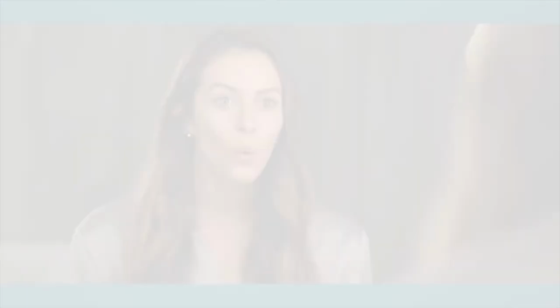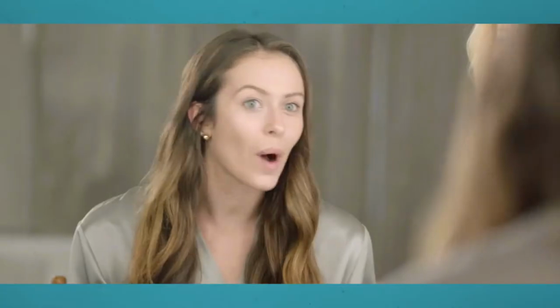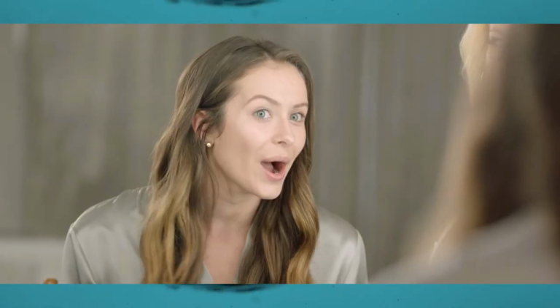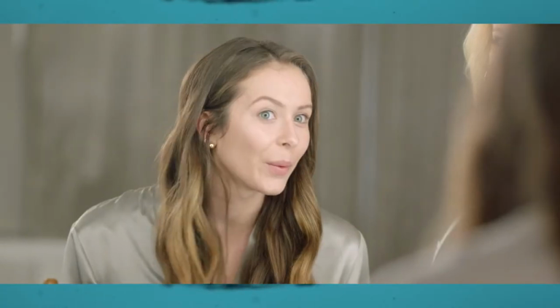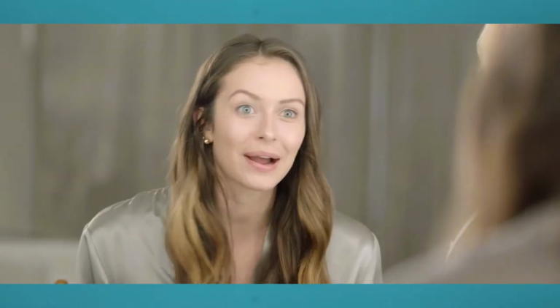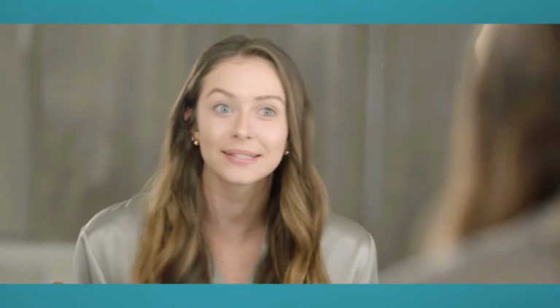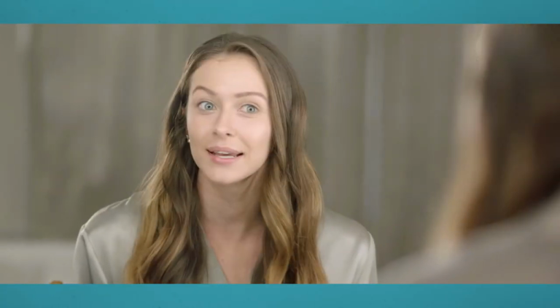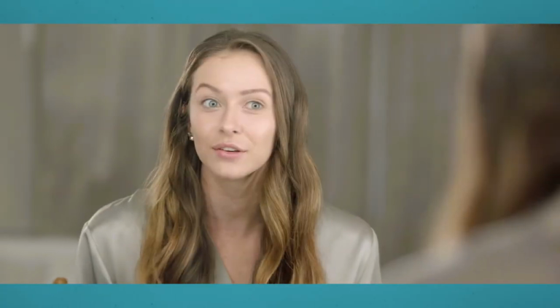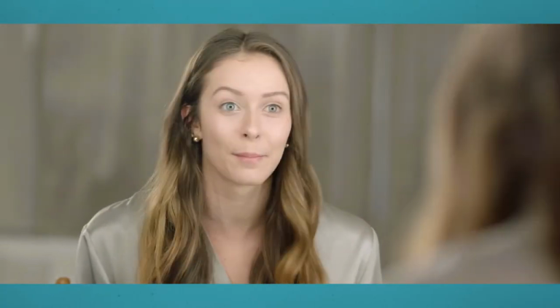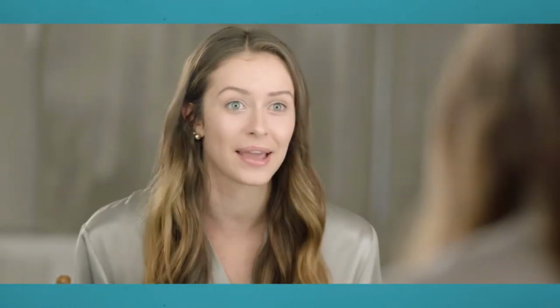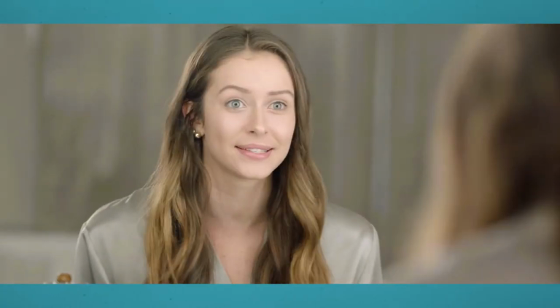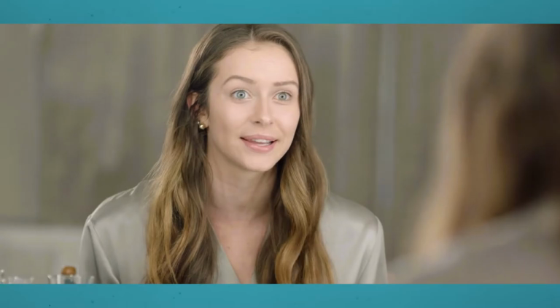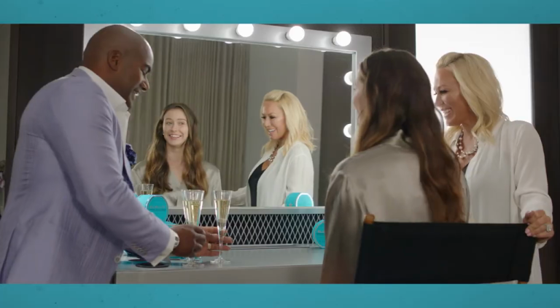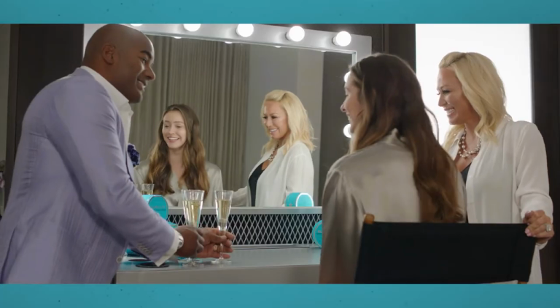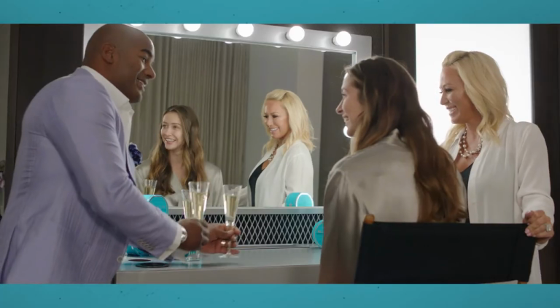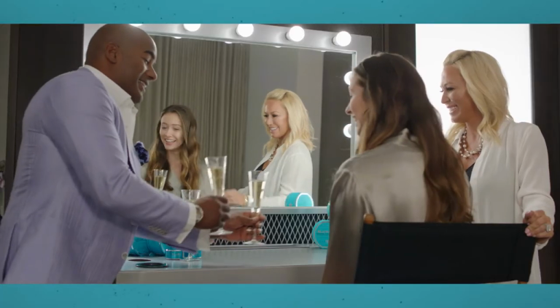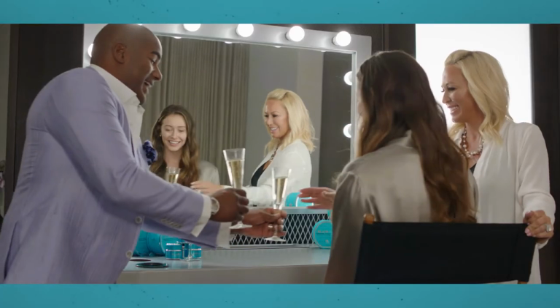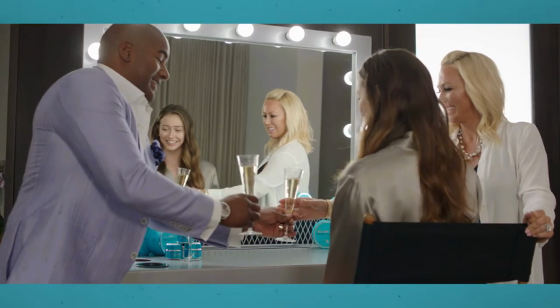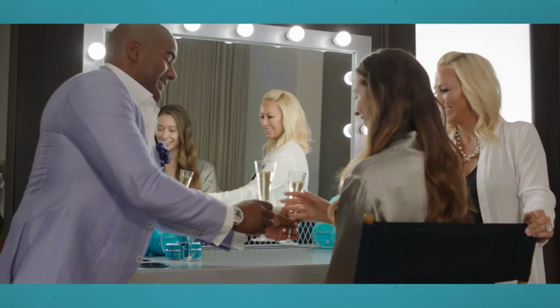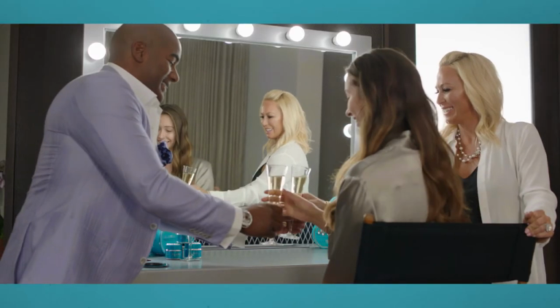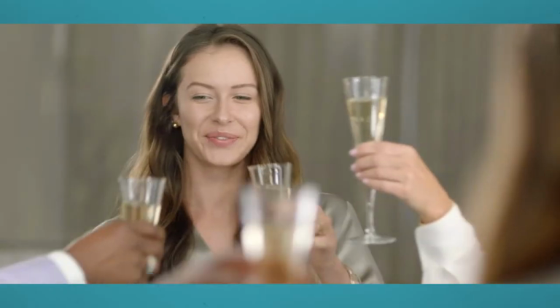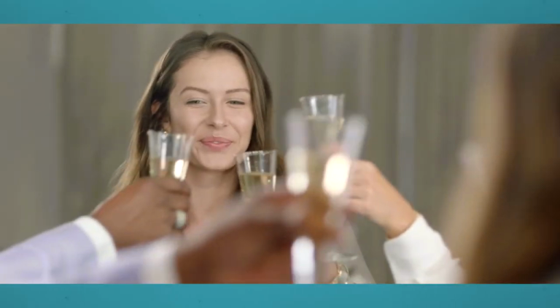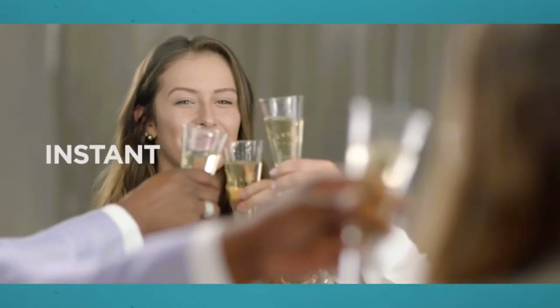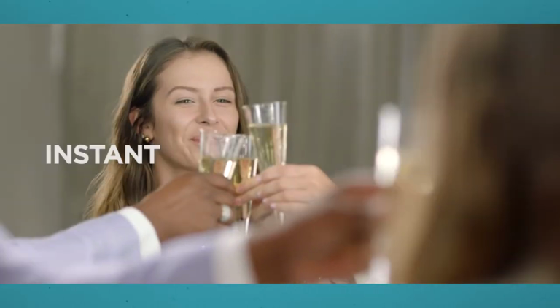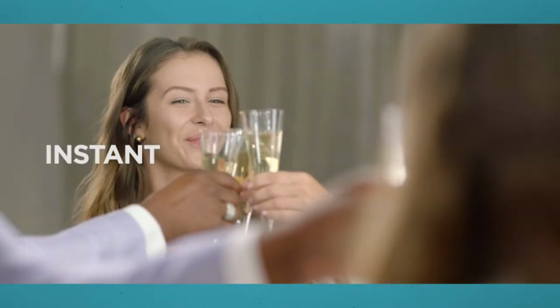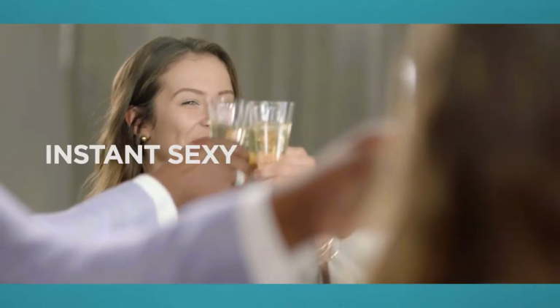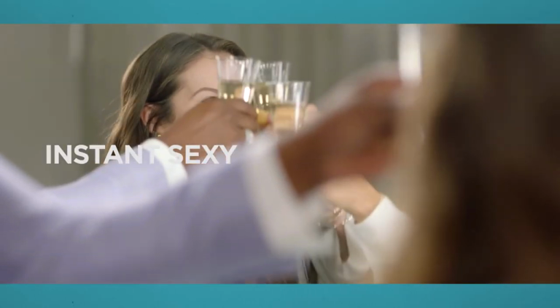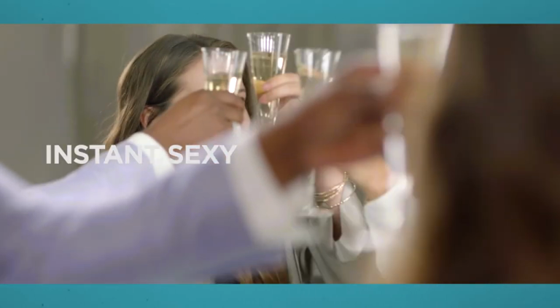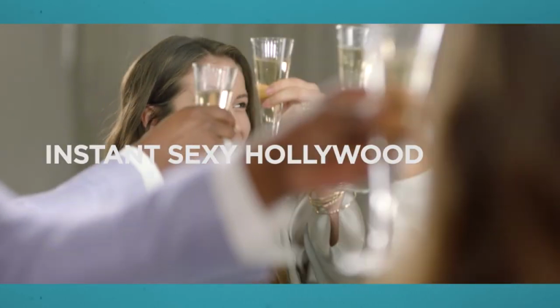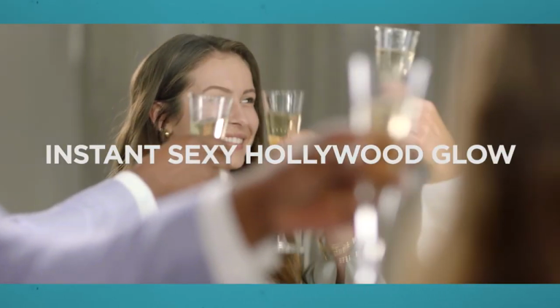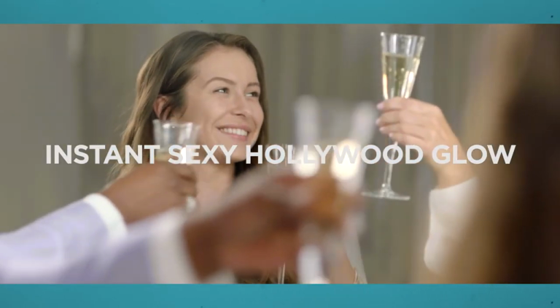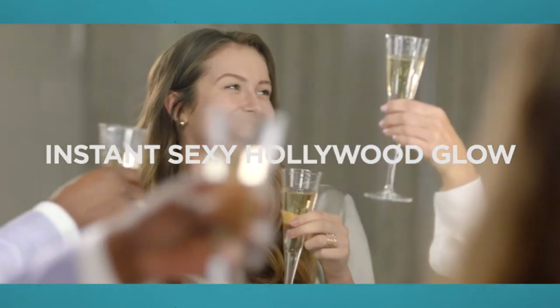Wow, my skin looks amazing. Let's cheers to that. Cheers to an instant sexy Hollywood glow.